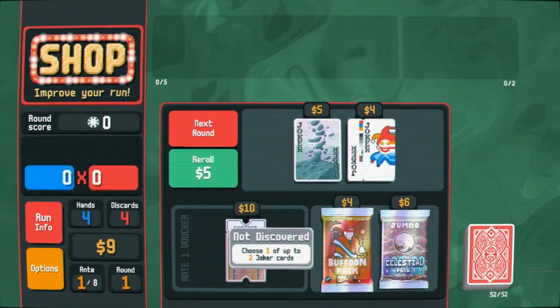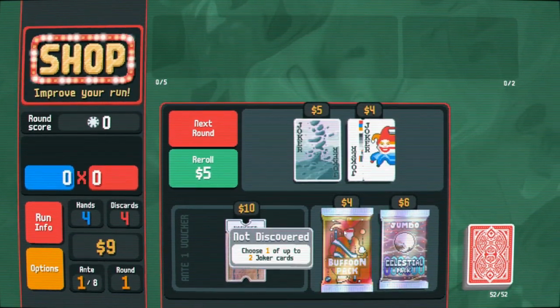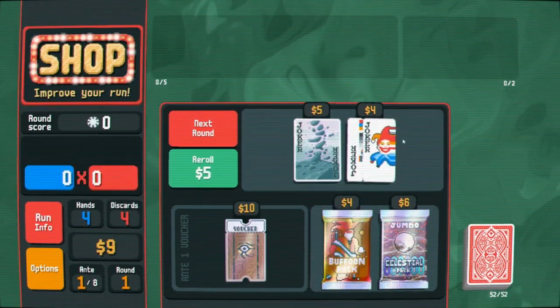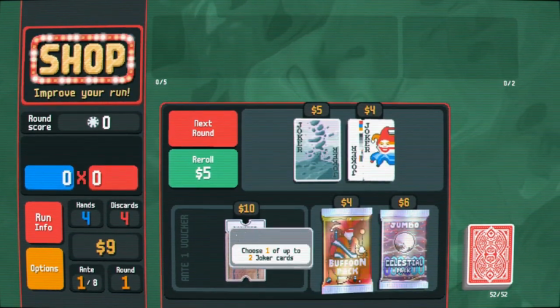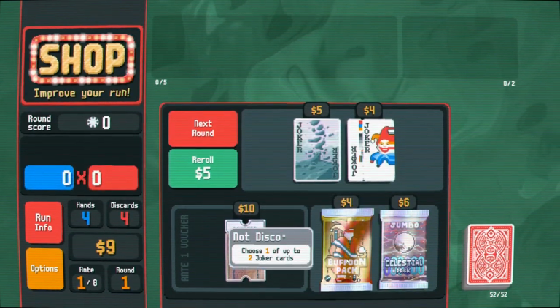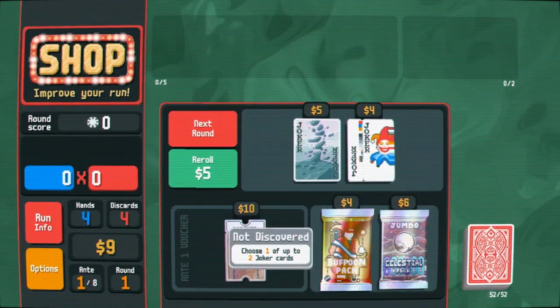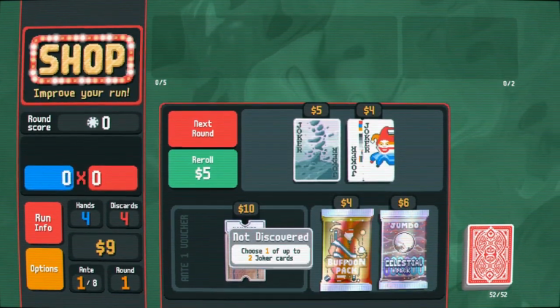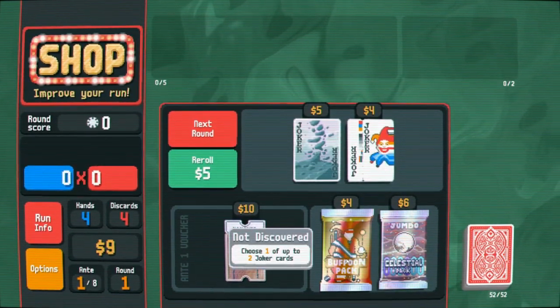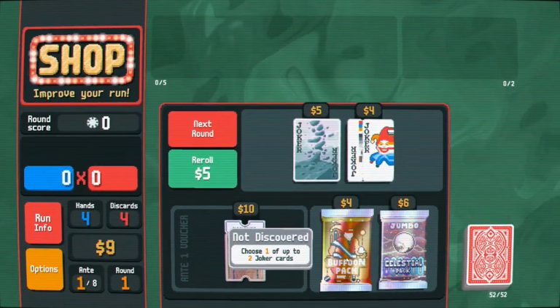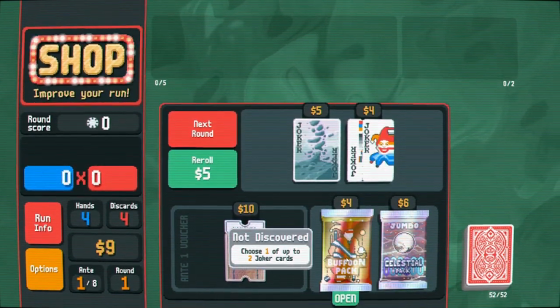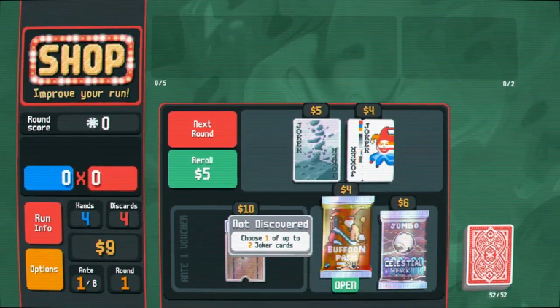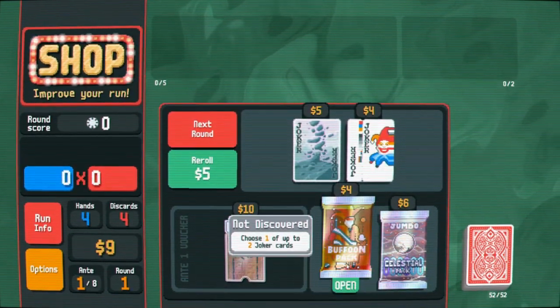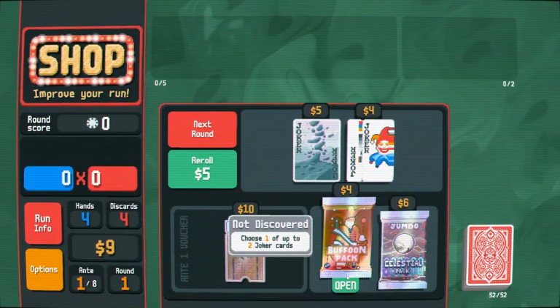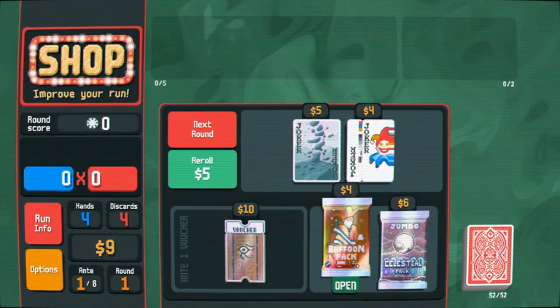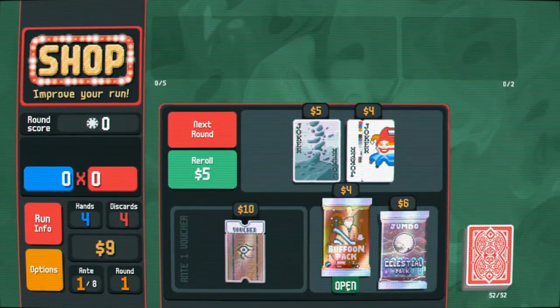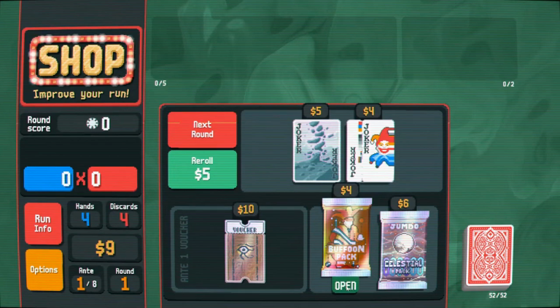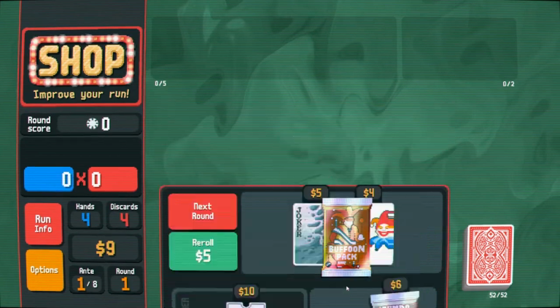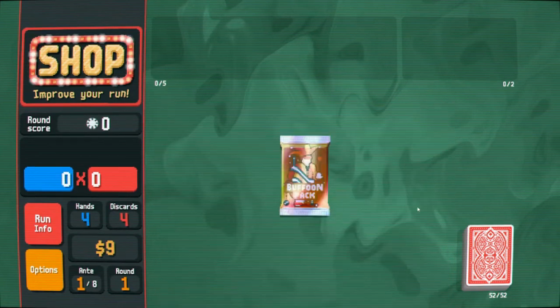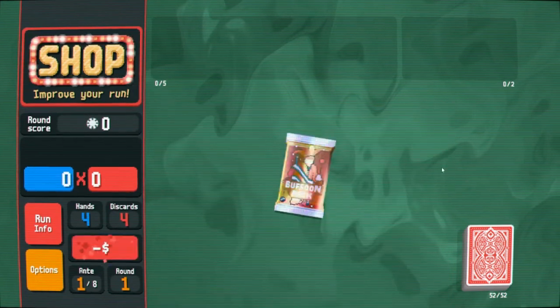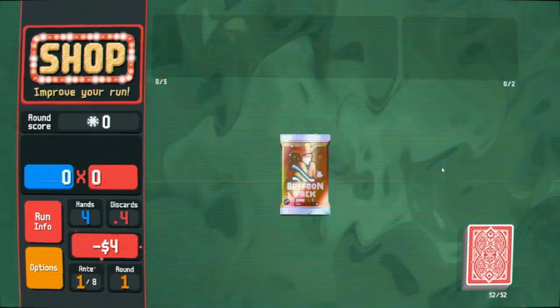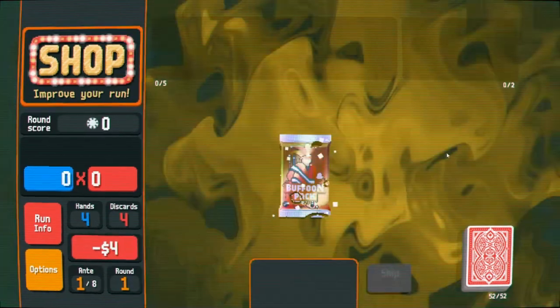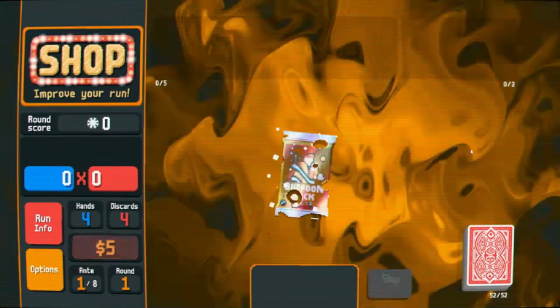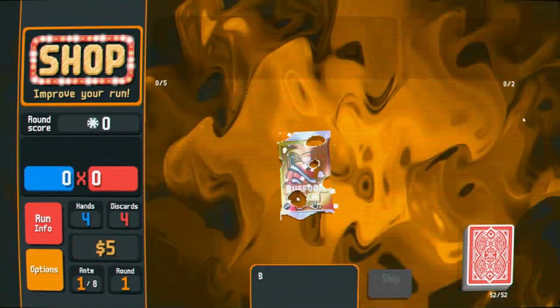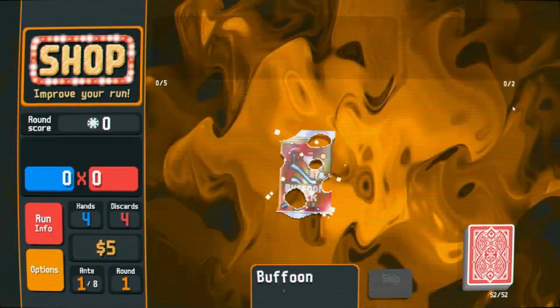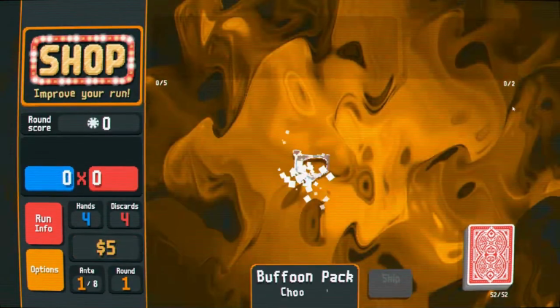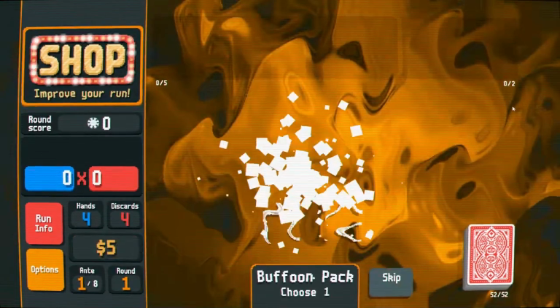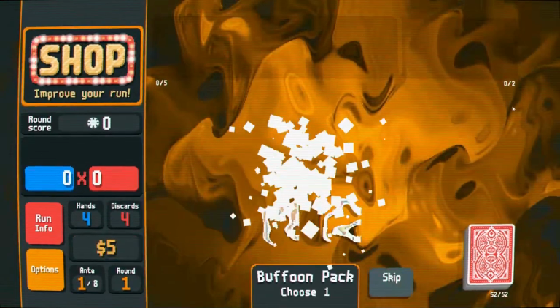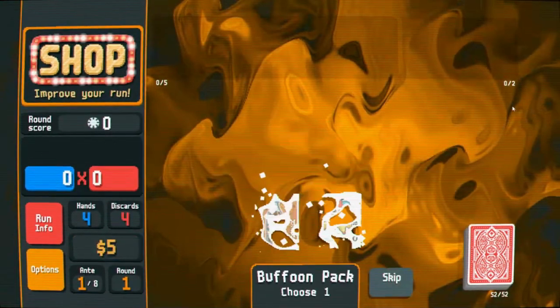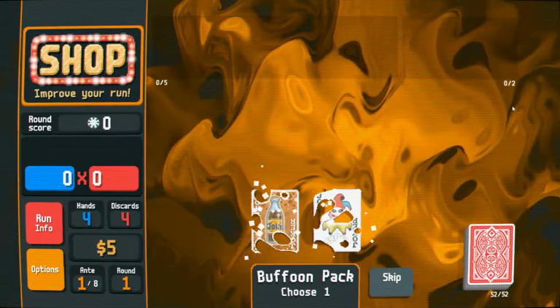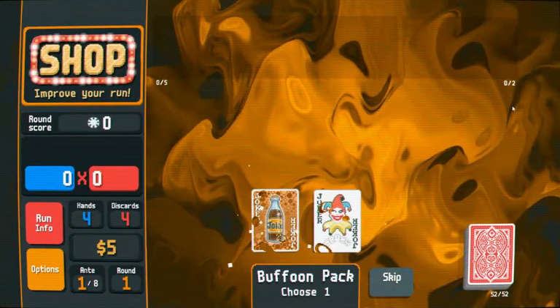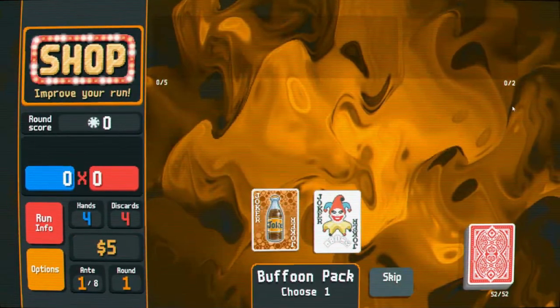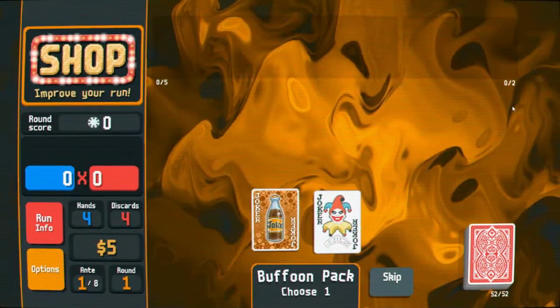Ante is basically how hard the game is going to be. There are a lot of interesting things. Your jokers are basically like relics in Slay the Spire — they're permanent buffs that affect your hands. I'm going to do a buffoon pack here and see if I can get a halfway decent joker.